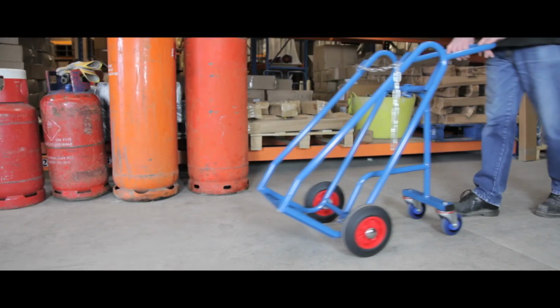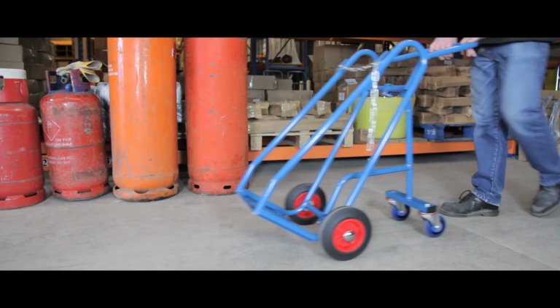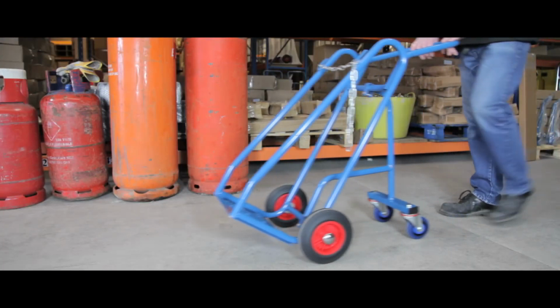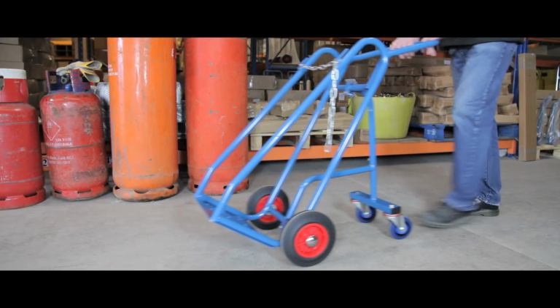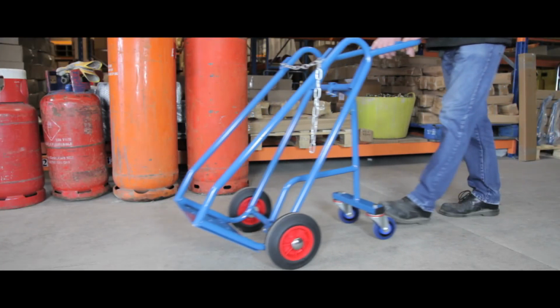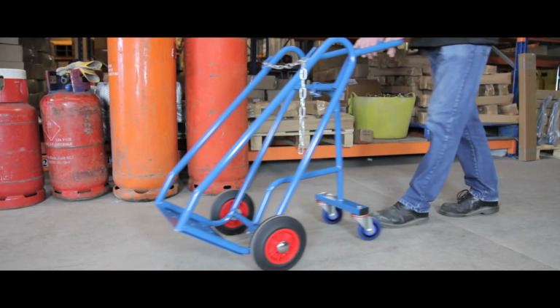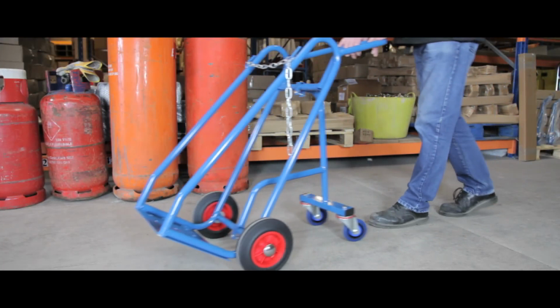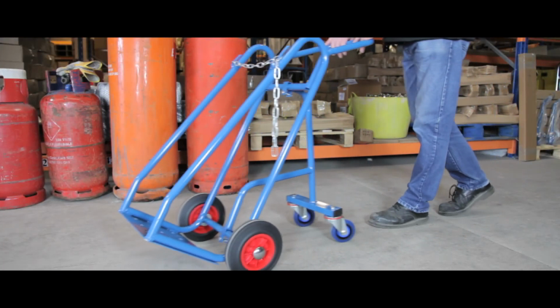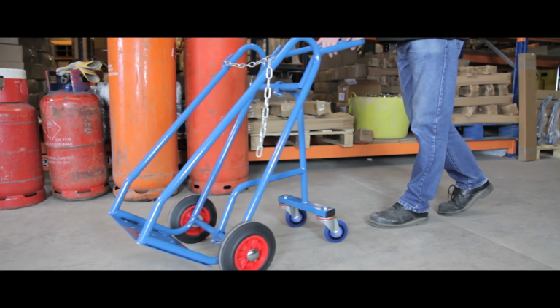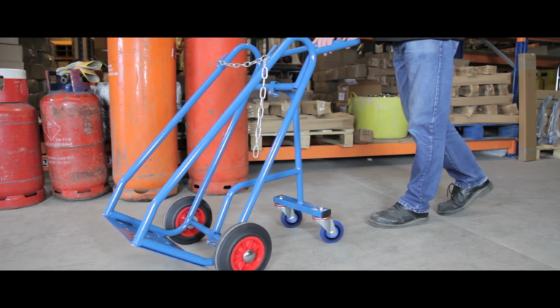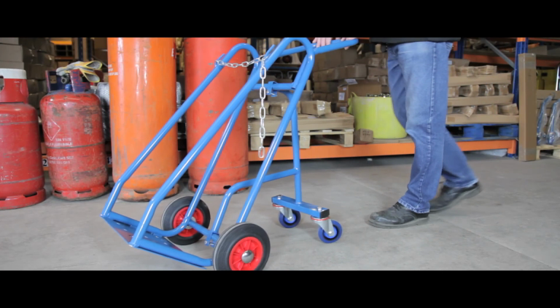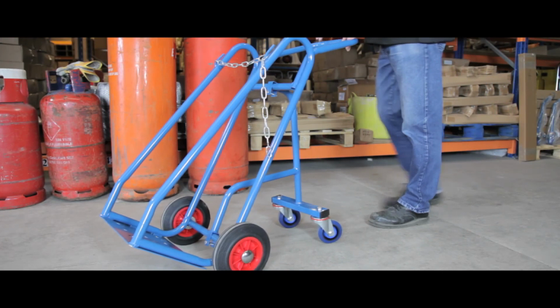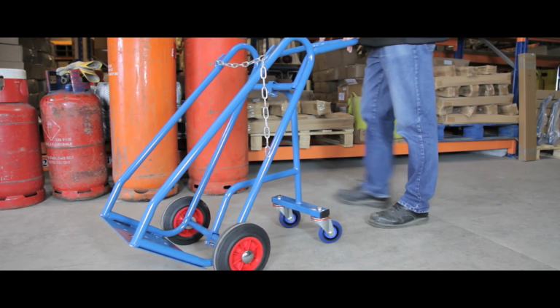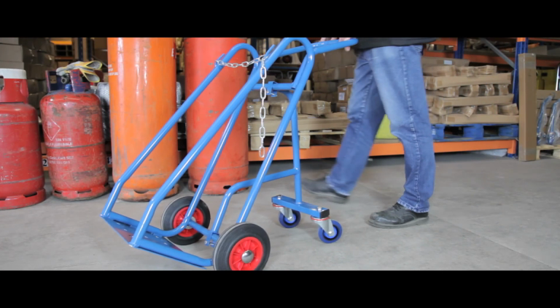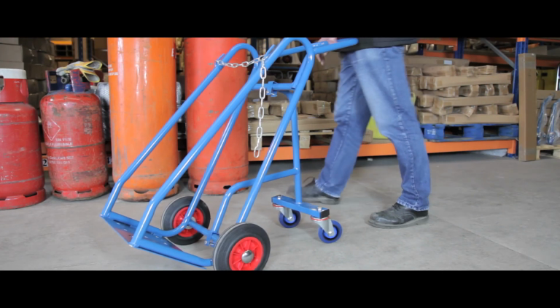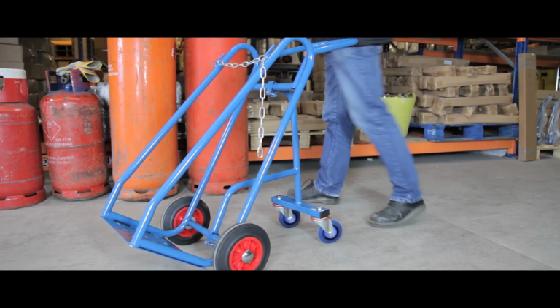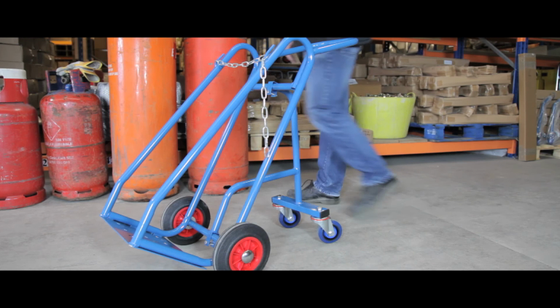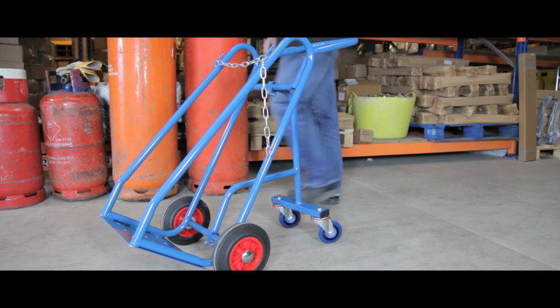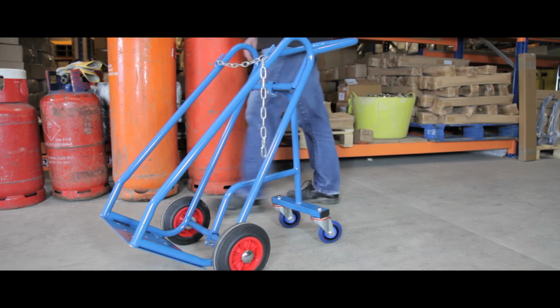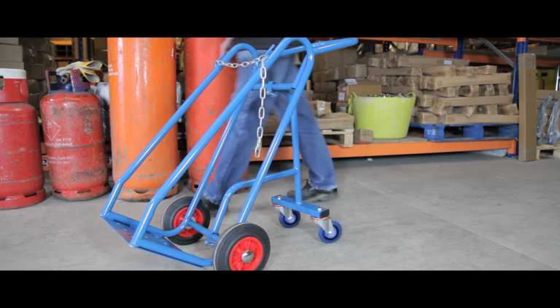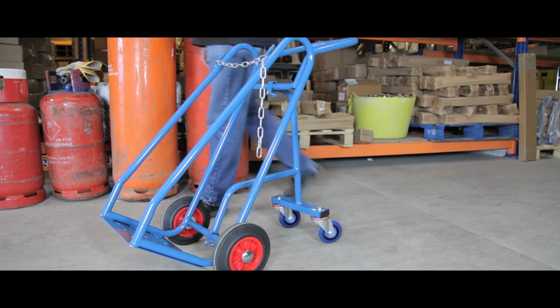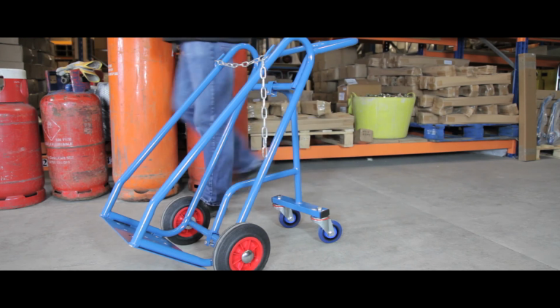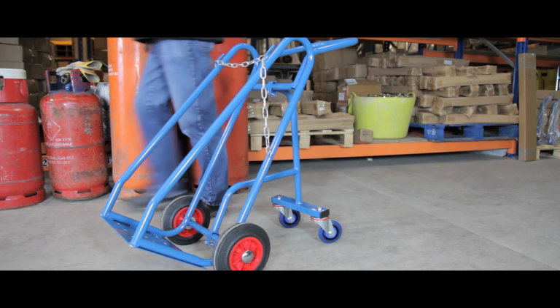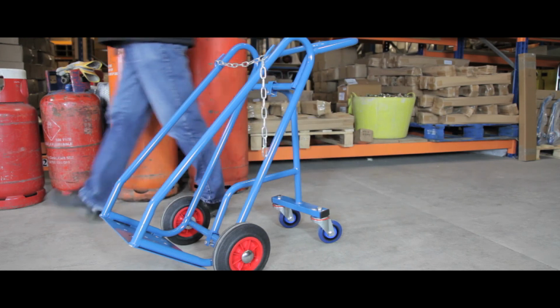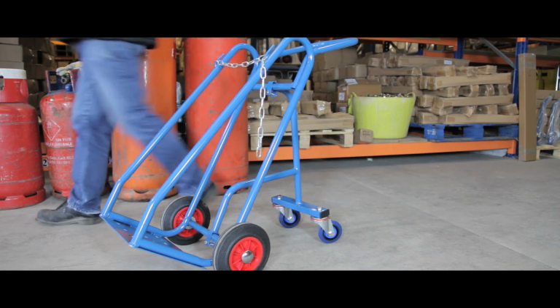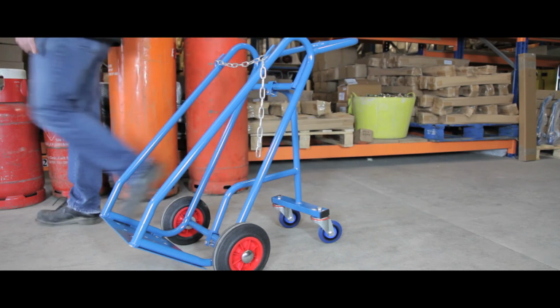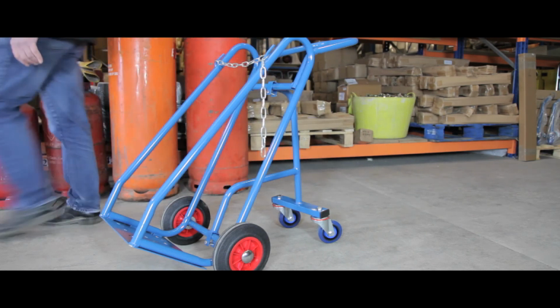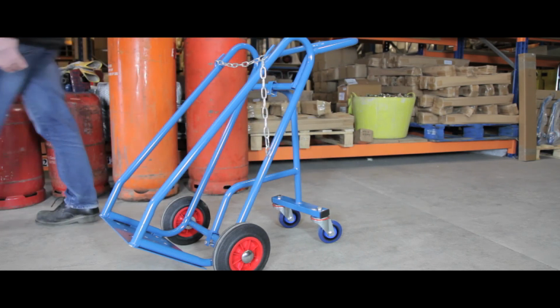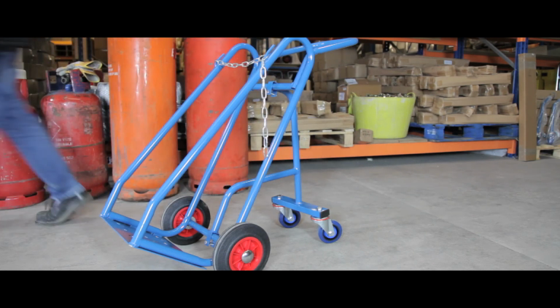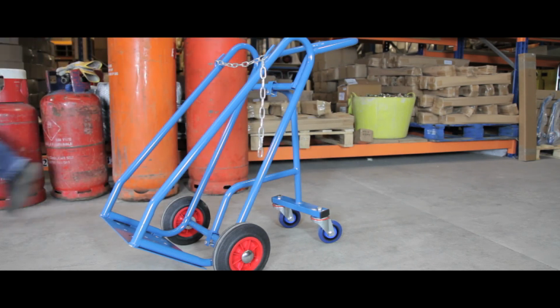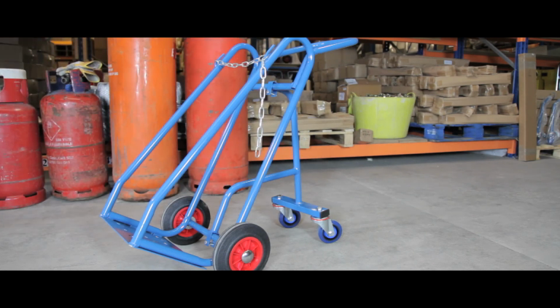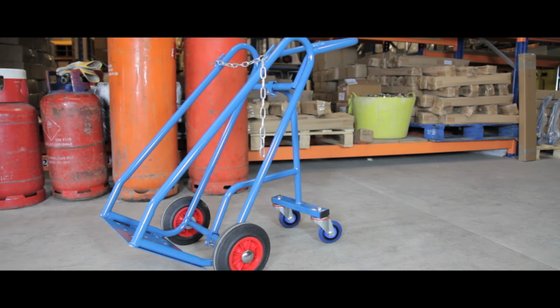Designed for transporting most types of cylinders, this truck makes the job quick and simple.